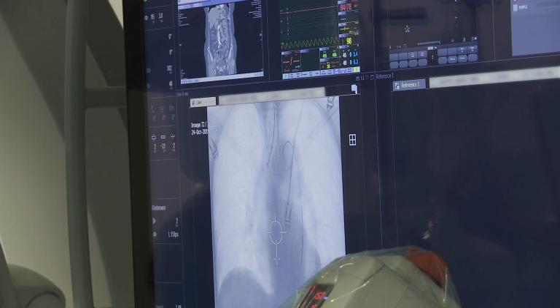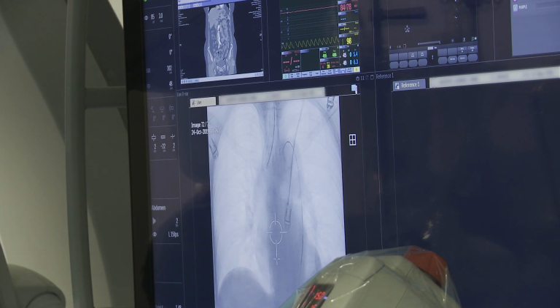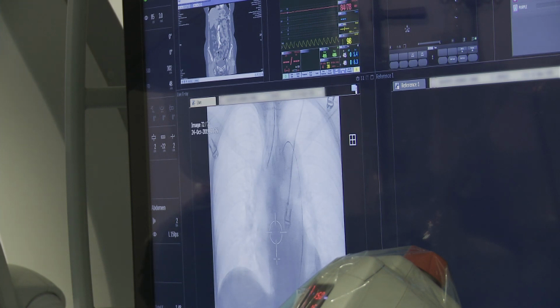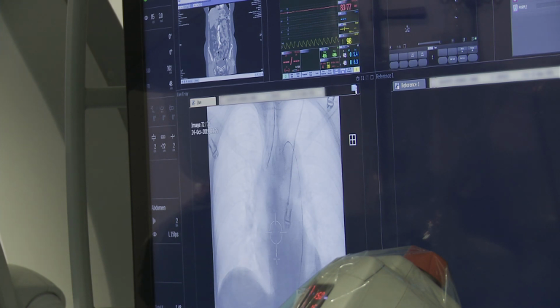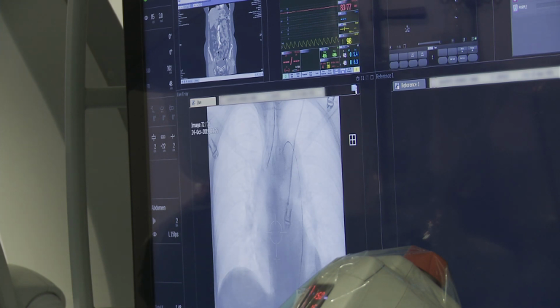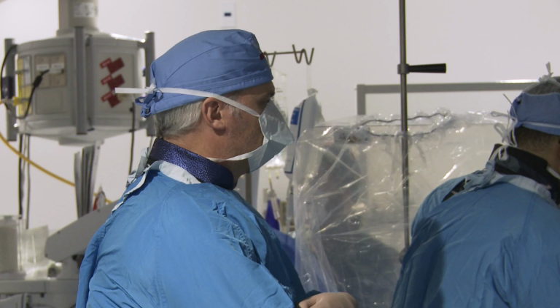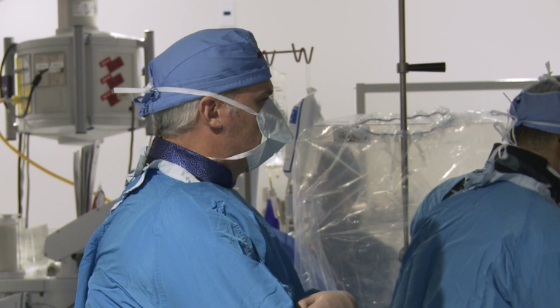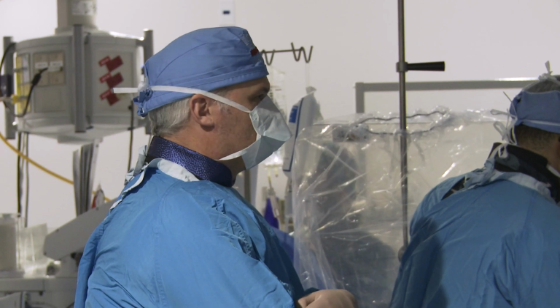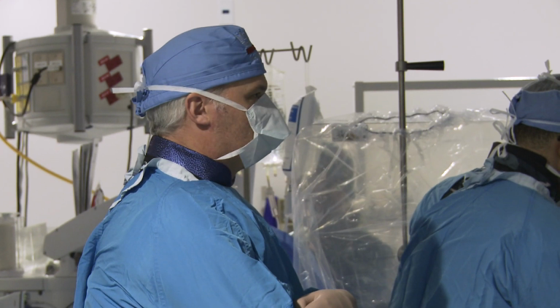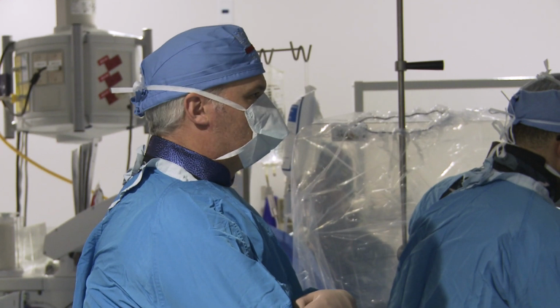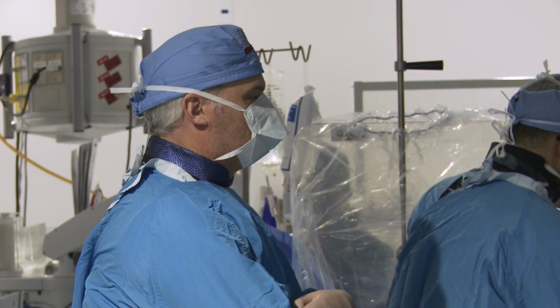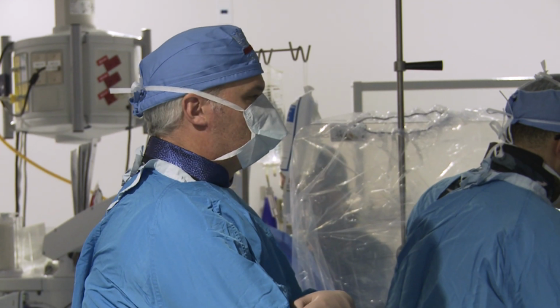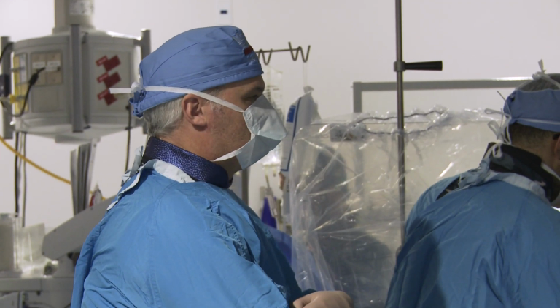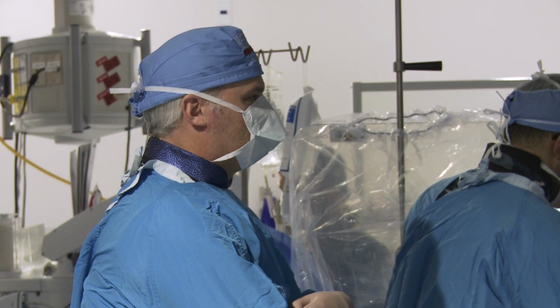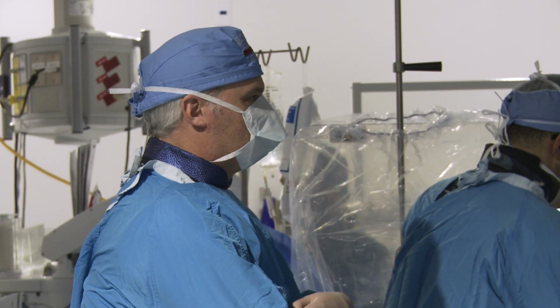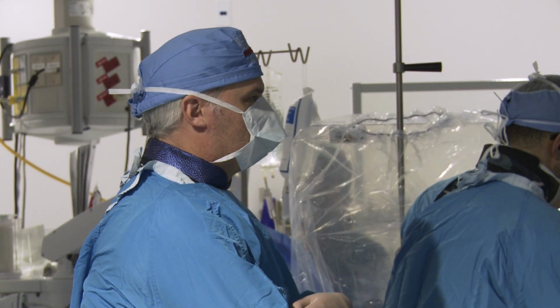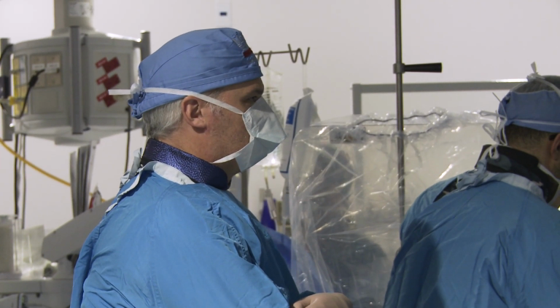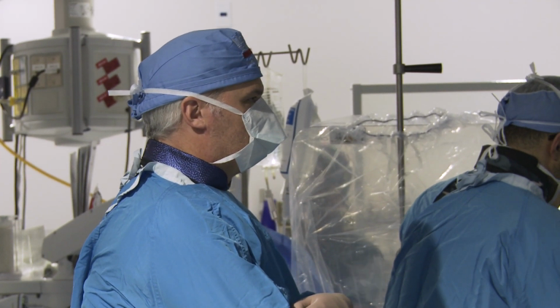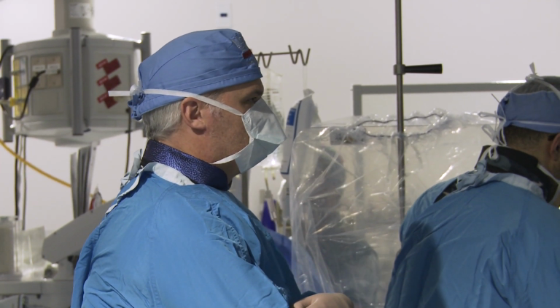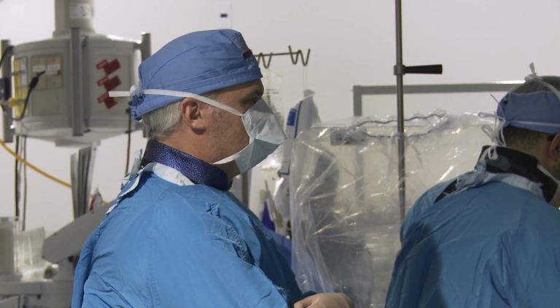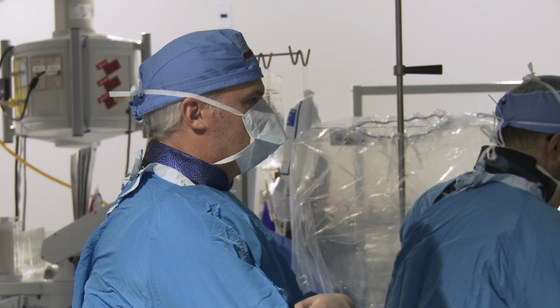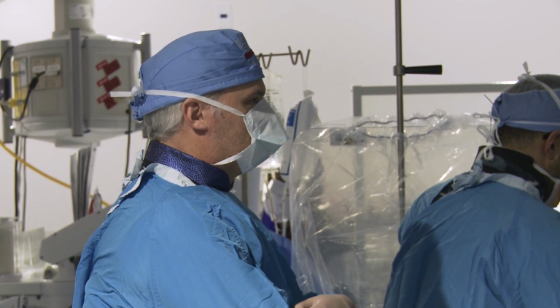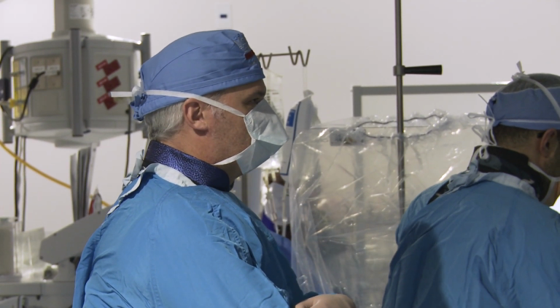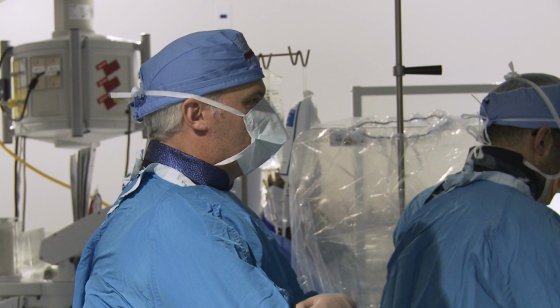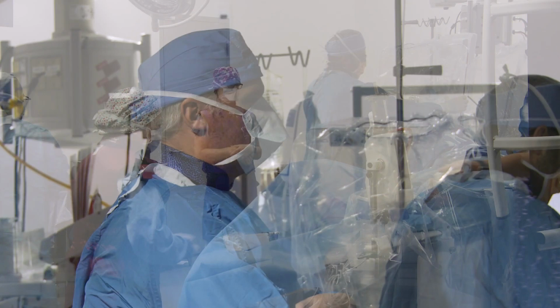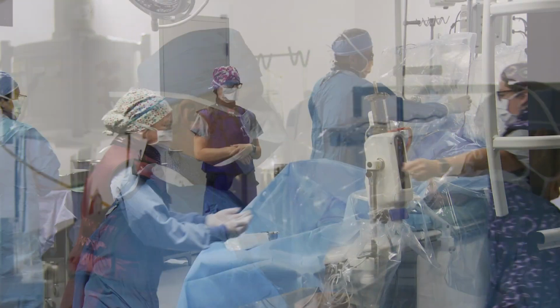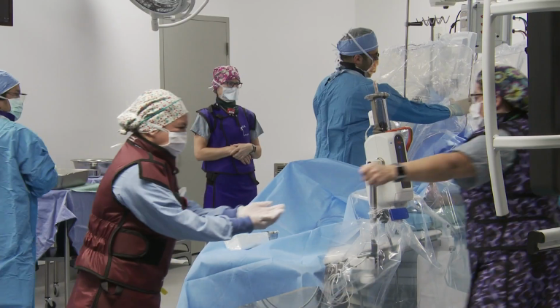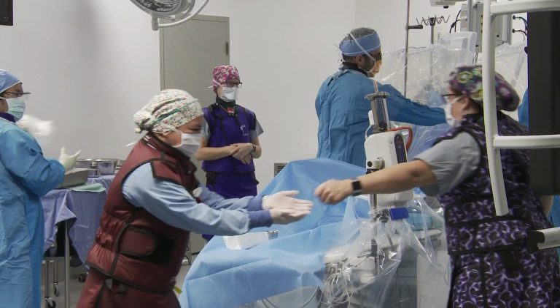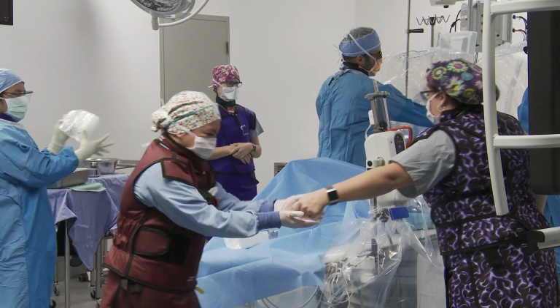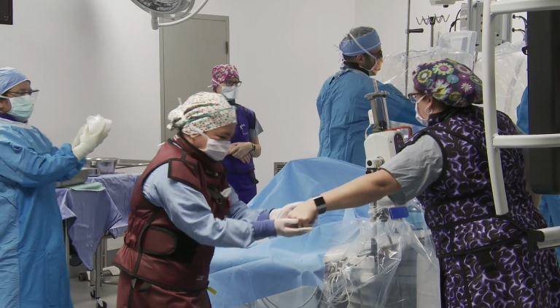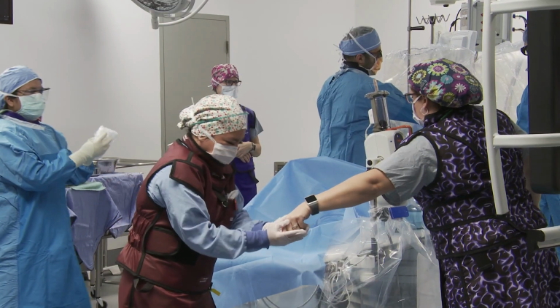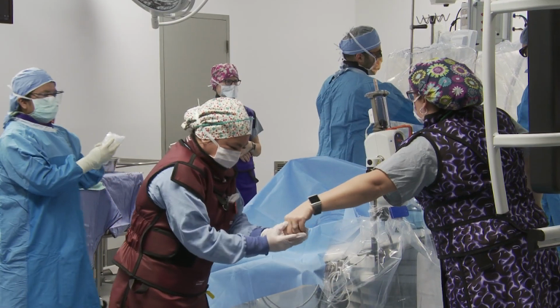In a room like this where we're using radiation to see, speed and efficiency means safety. It means less radiation for the patient and less radiation for ourselves.